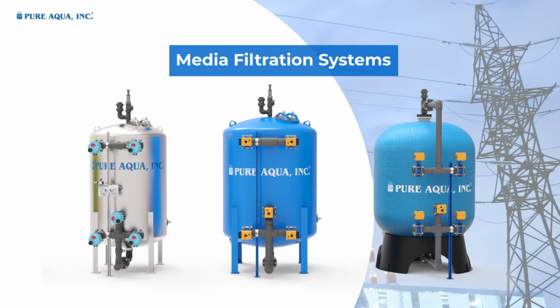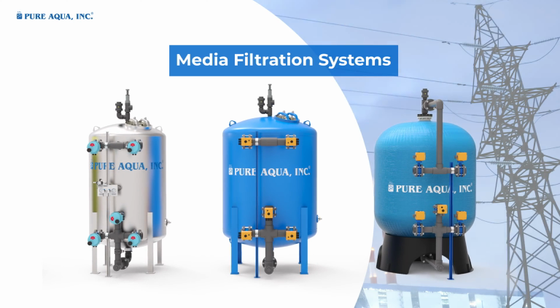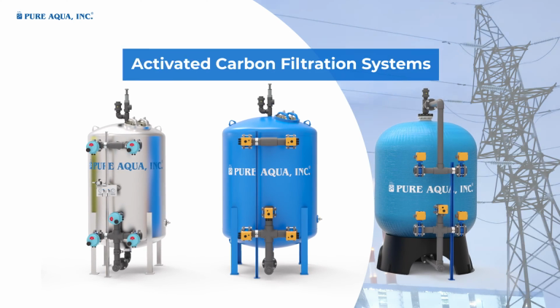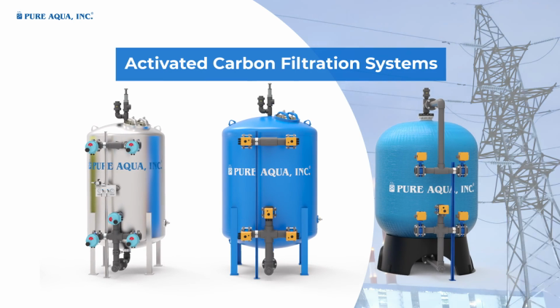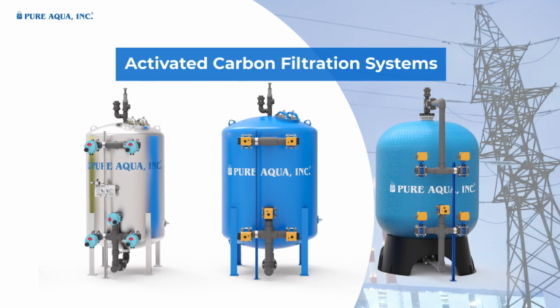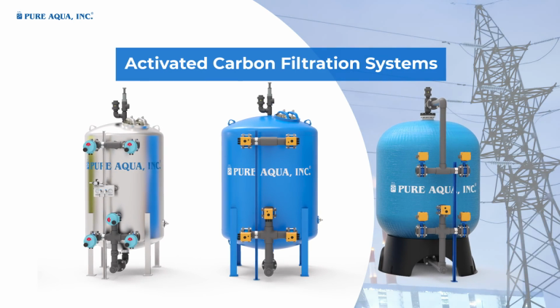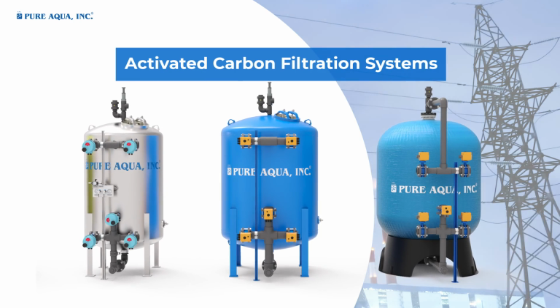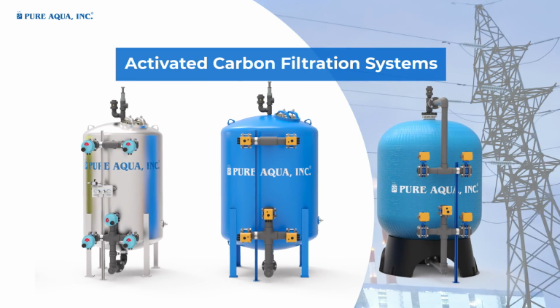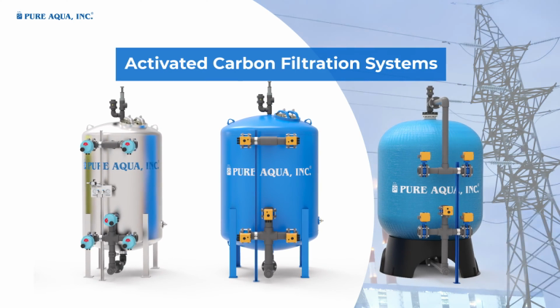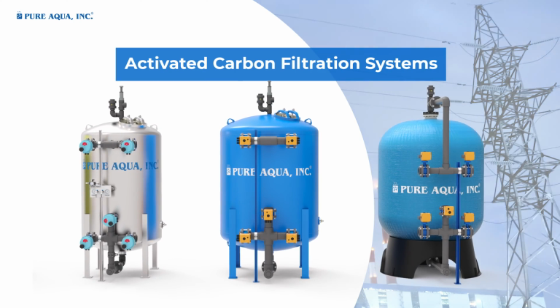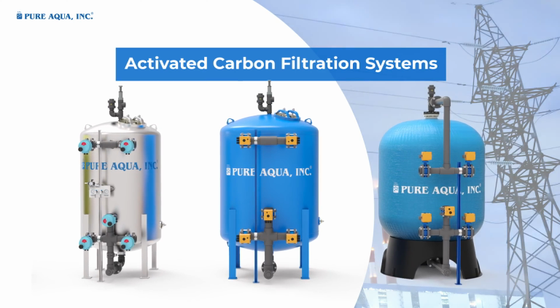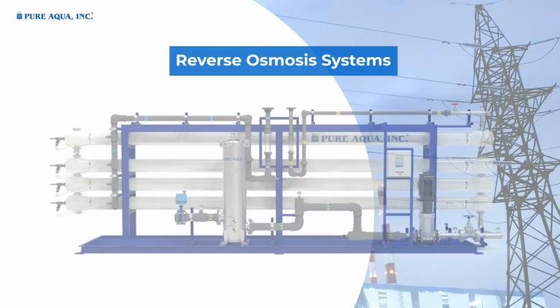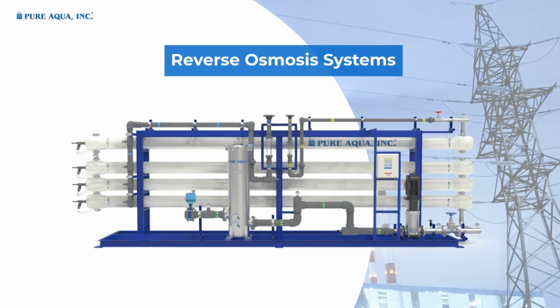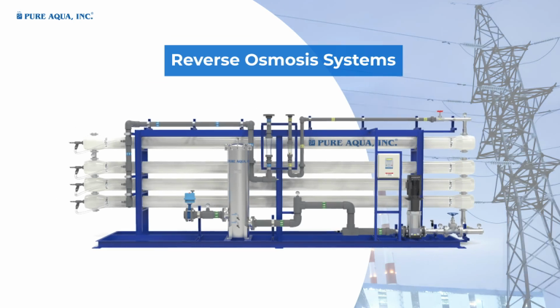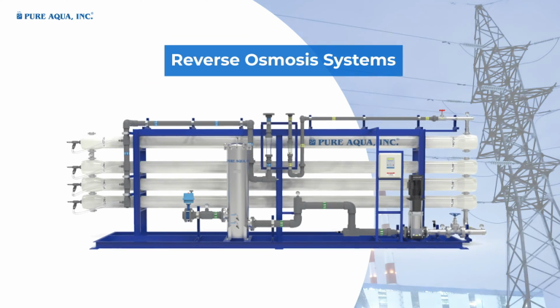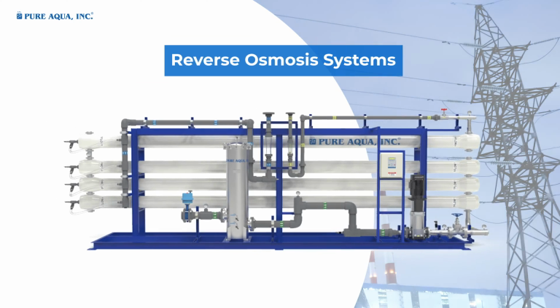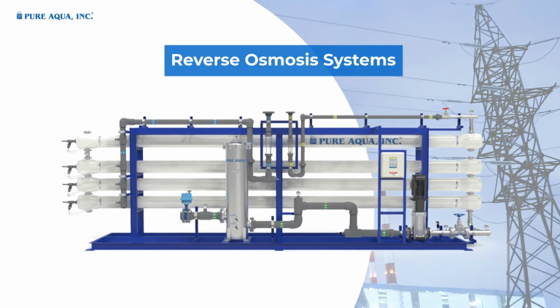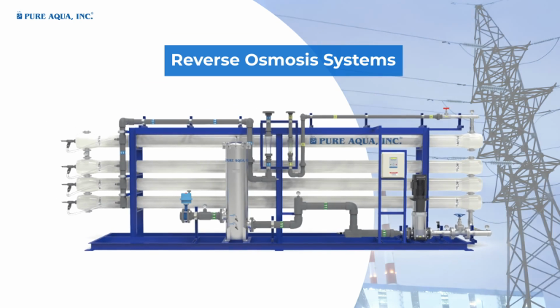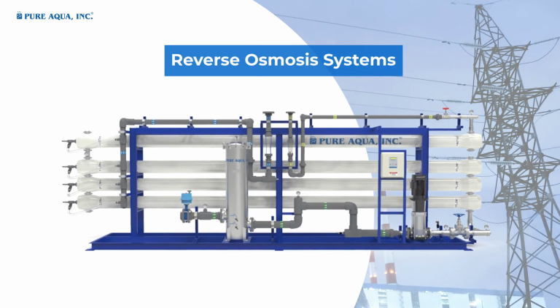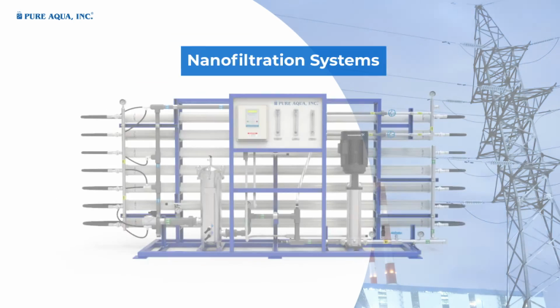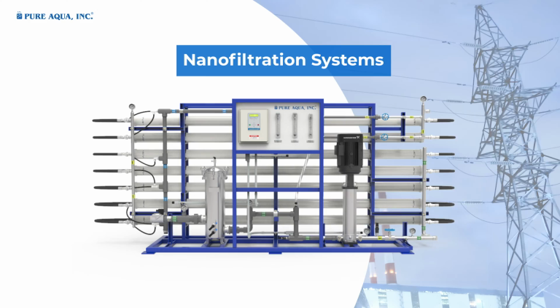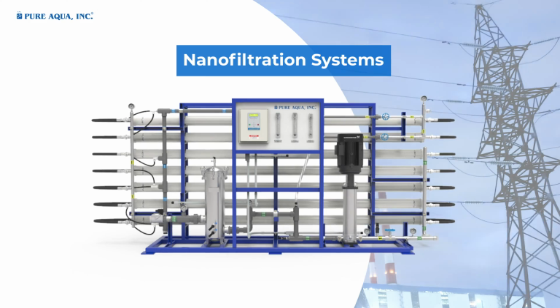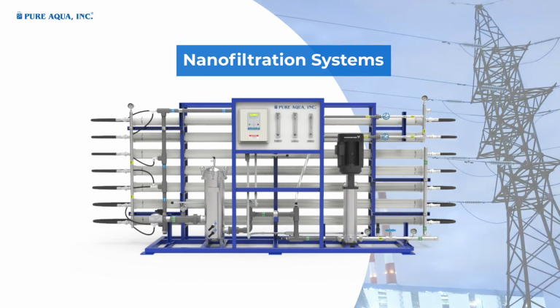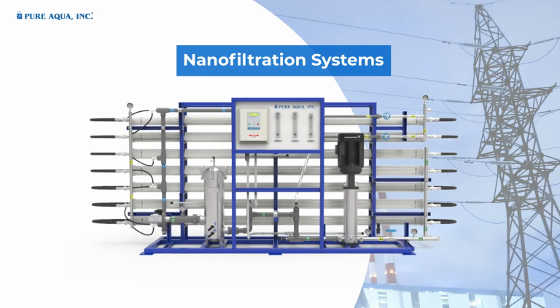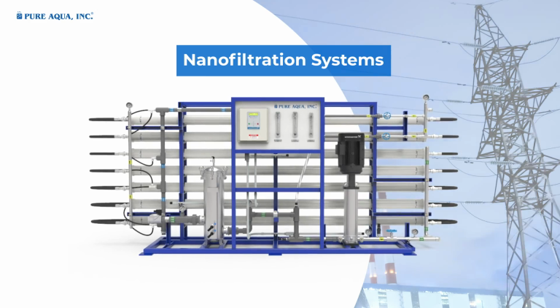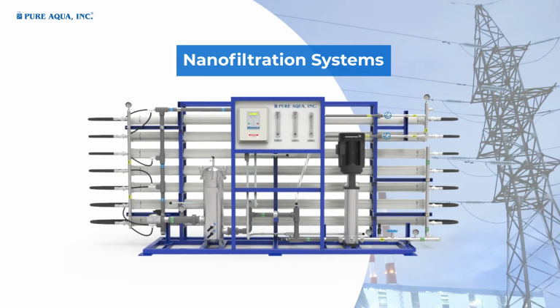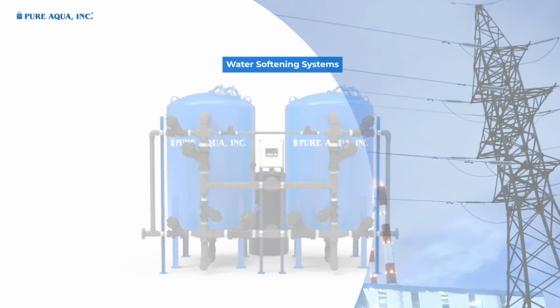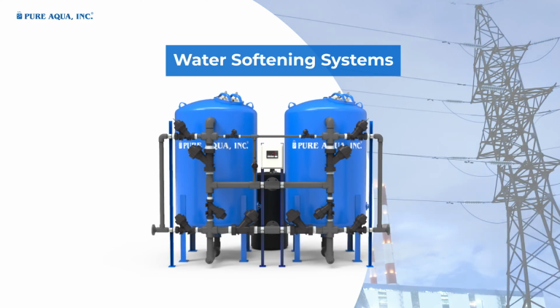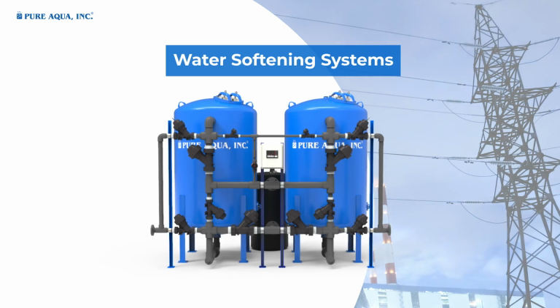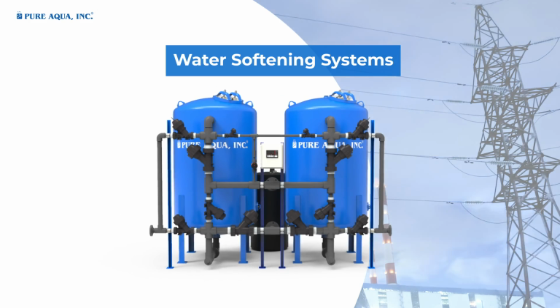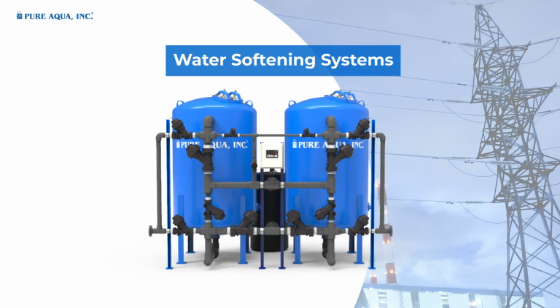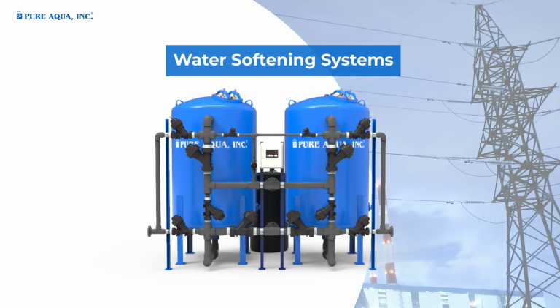Activated carbon filtration systems, reverse osmosis systems, nano filtration systems, and water softening systems.